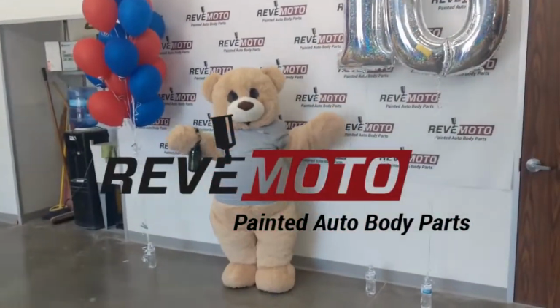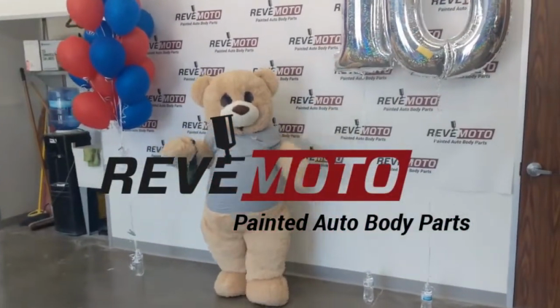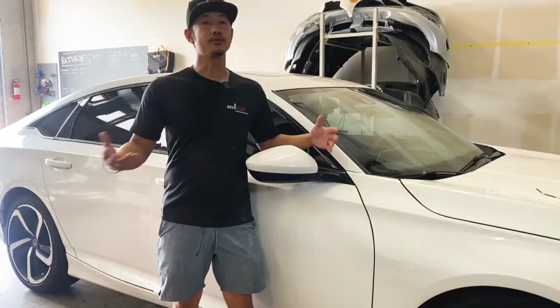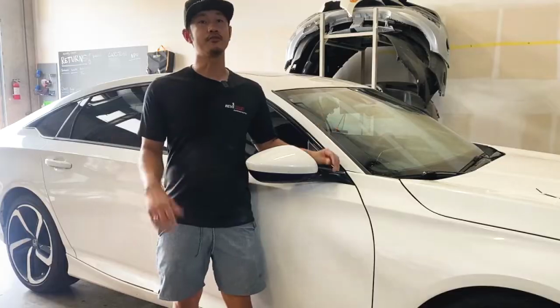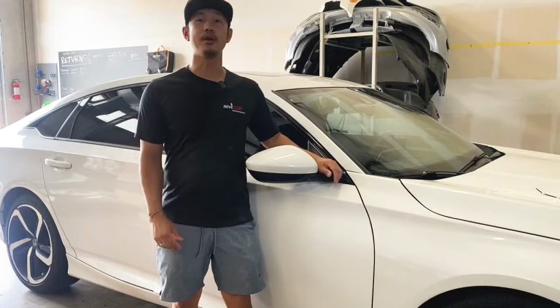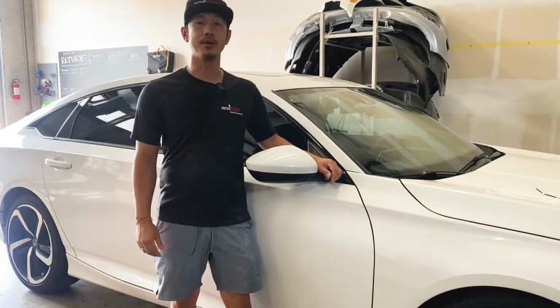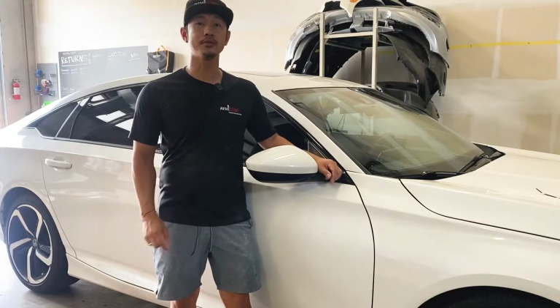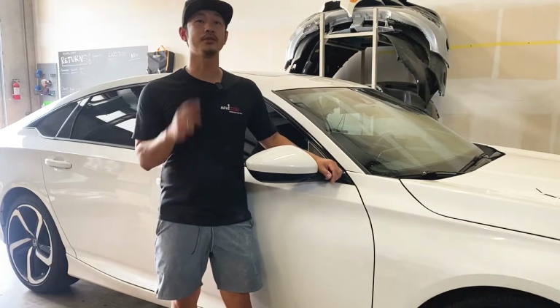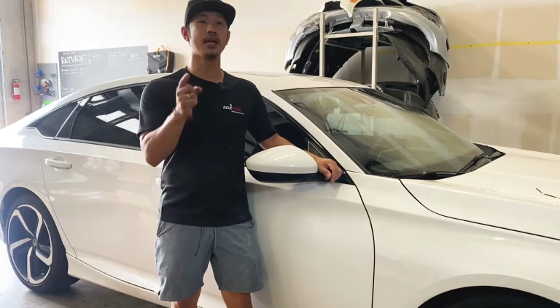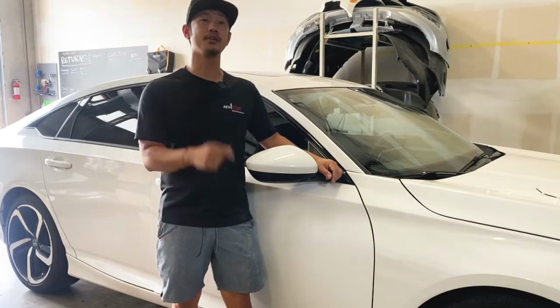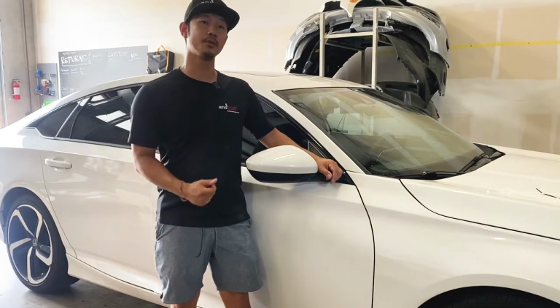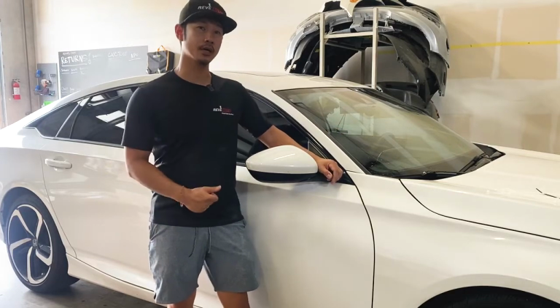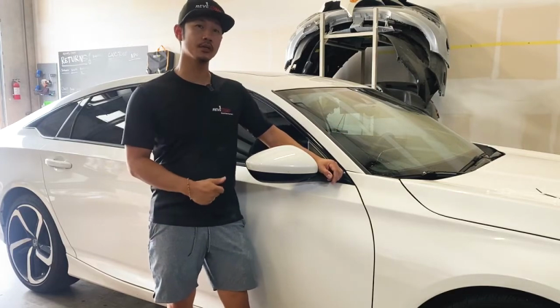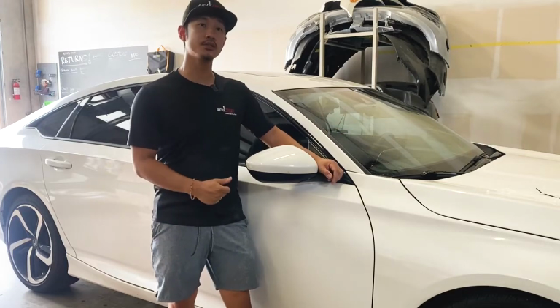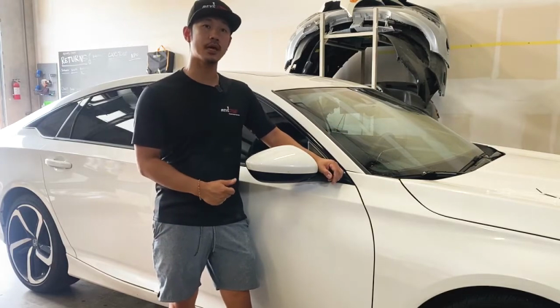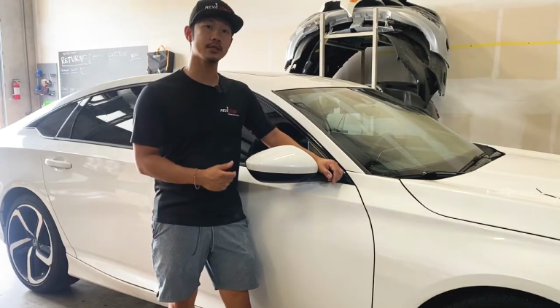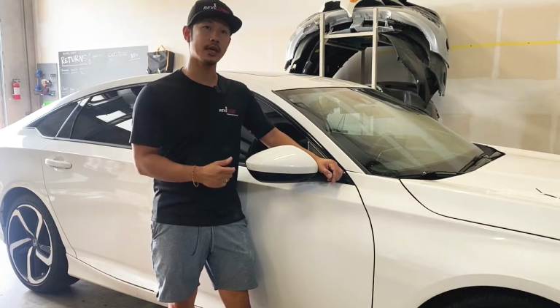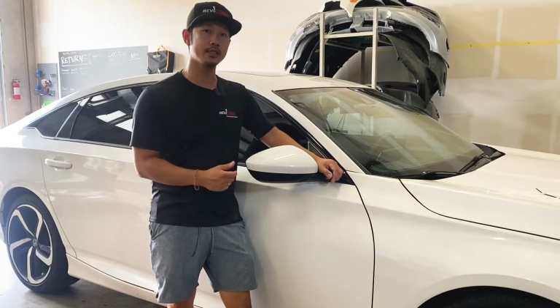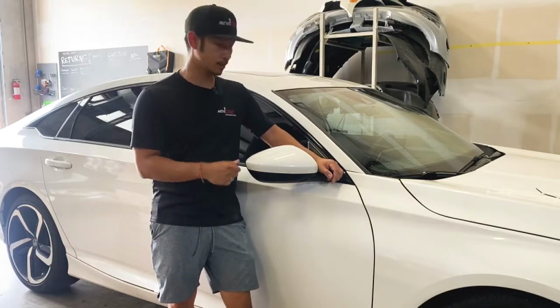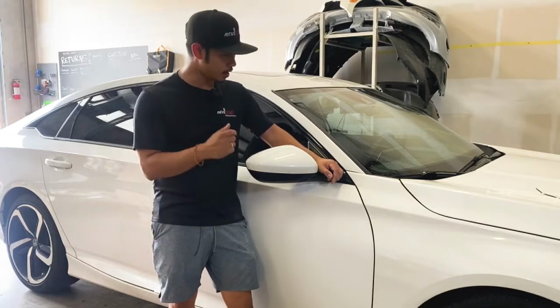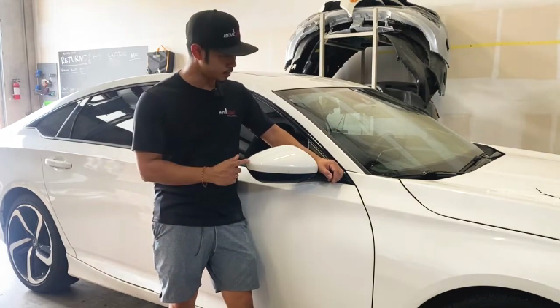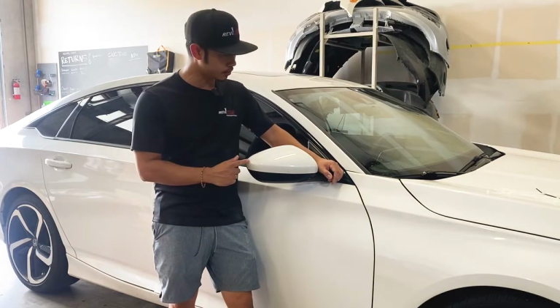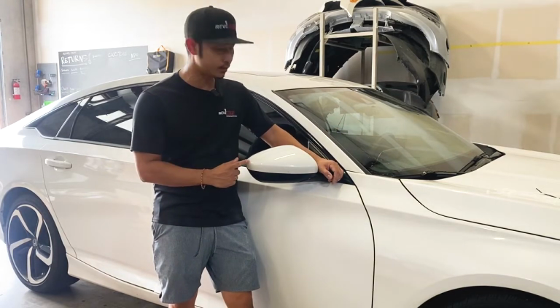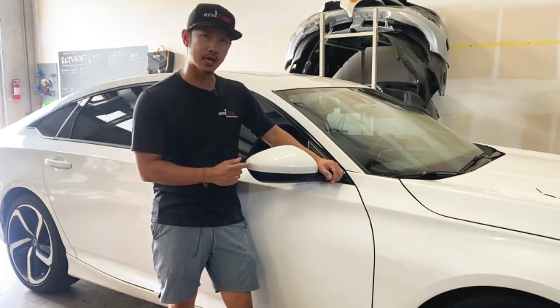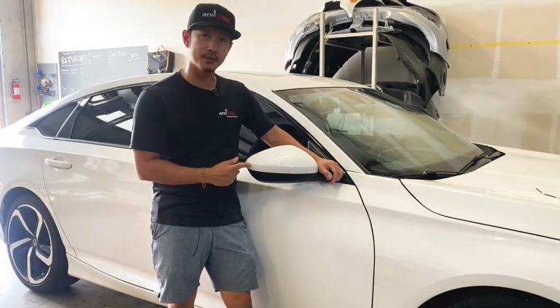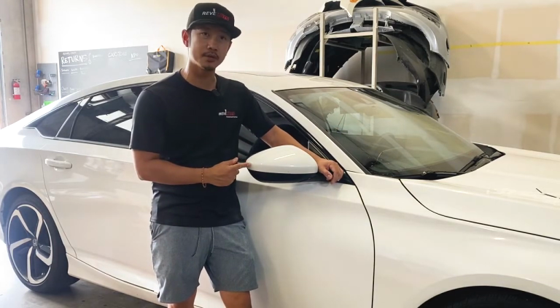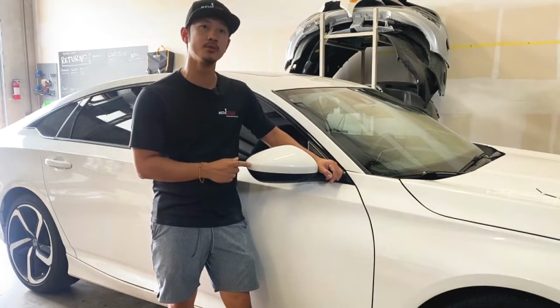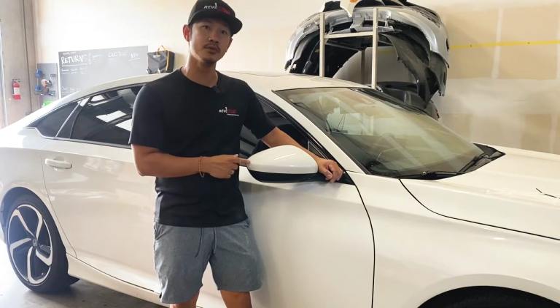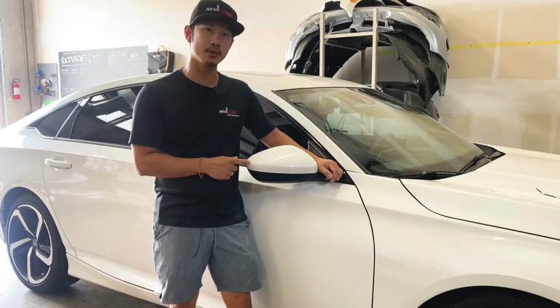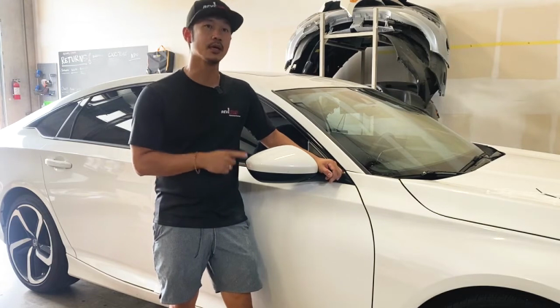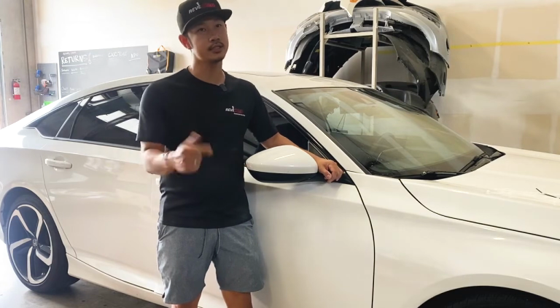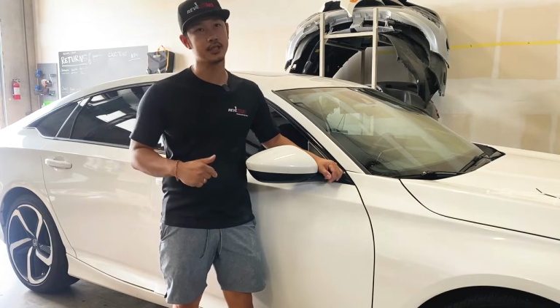Hey guys, welcome from Rev Moto. Today we're going to be working on this 2018 Honda Accord side view mirror removal and installation.